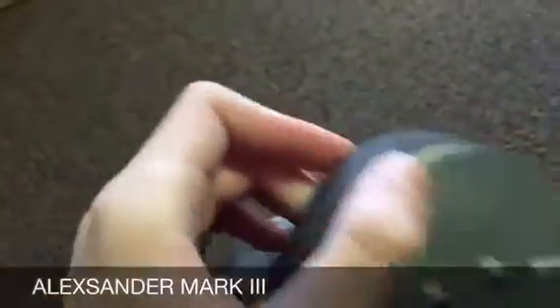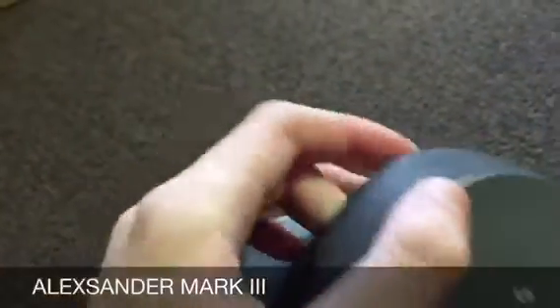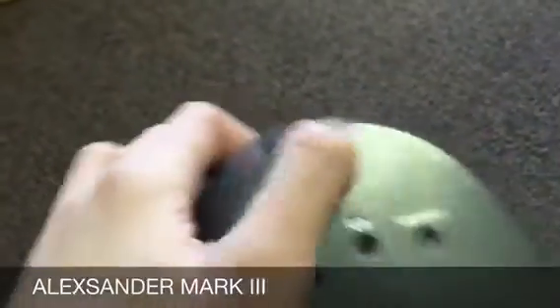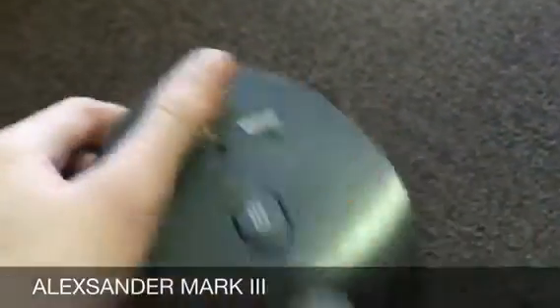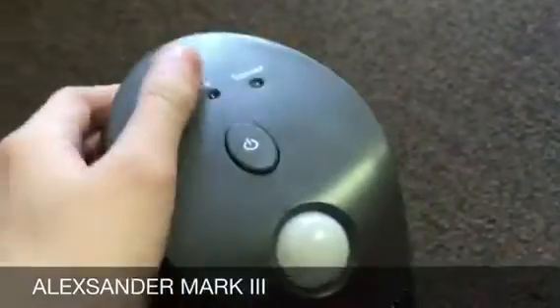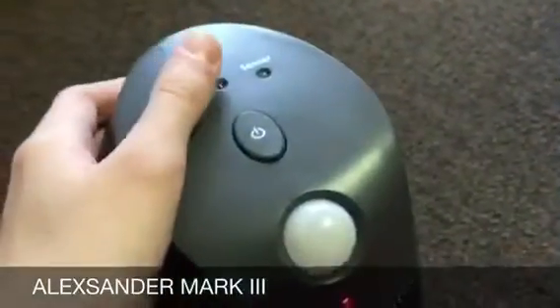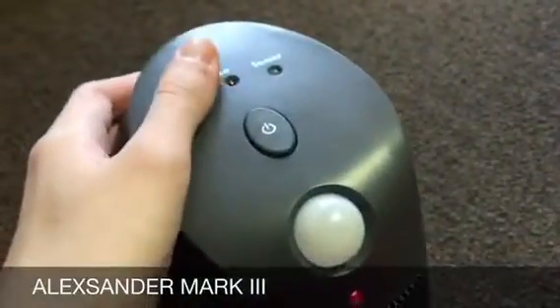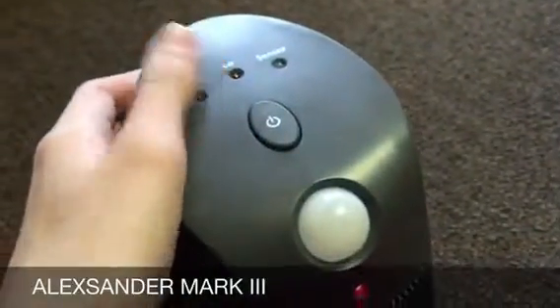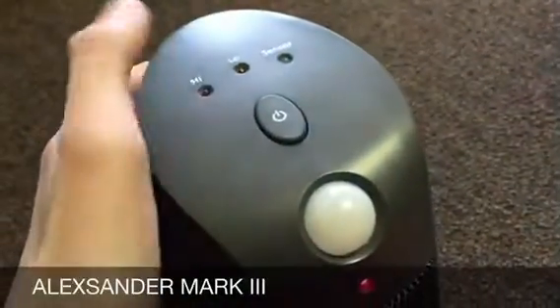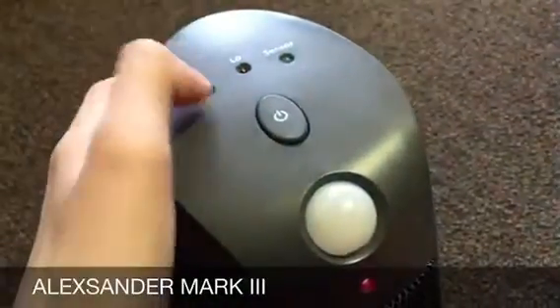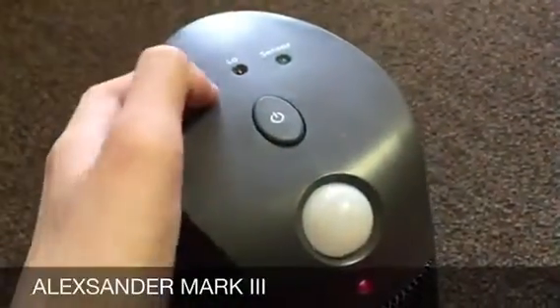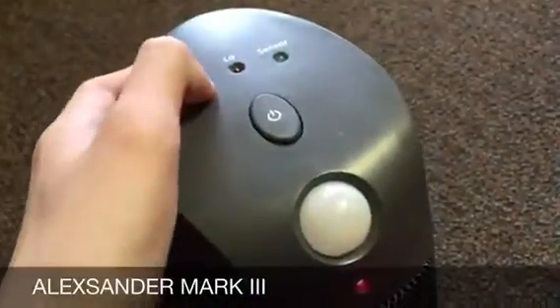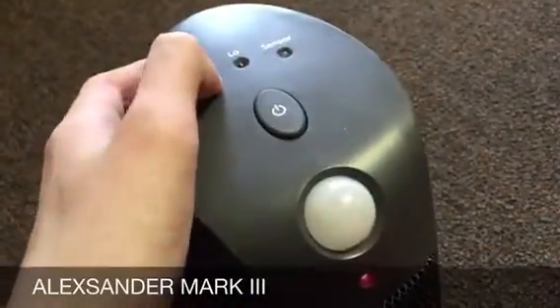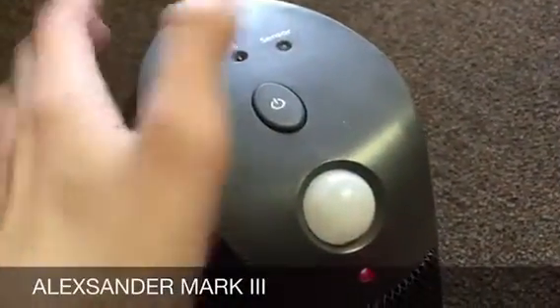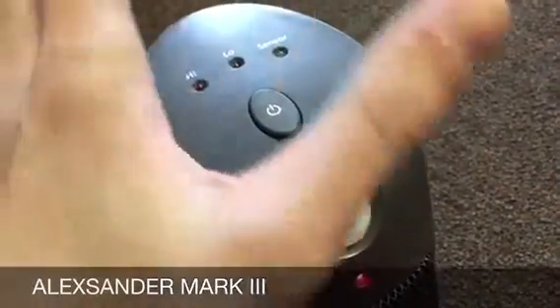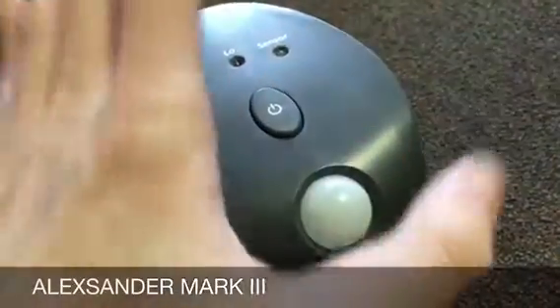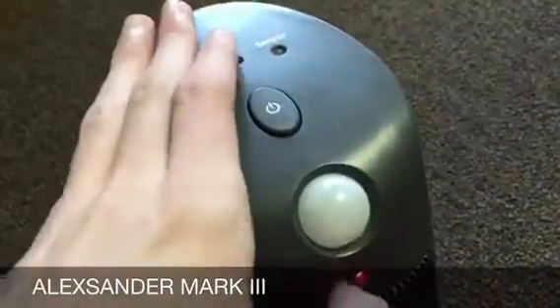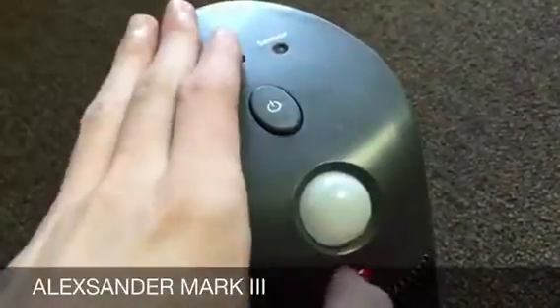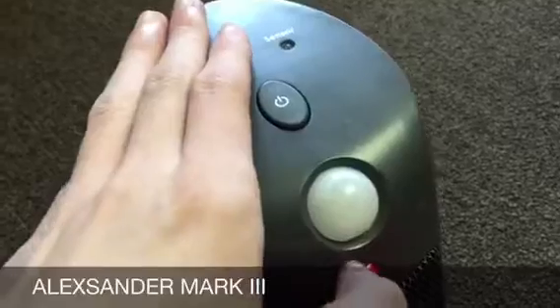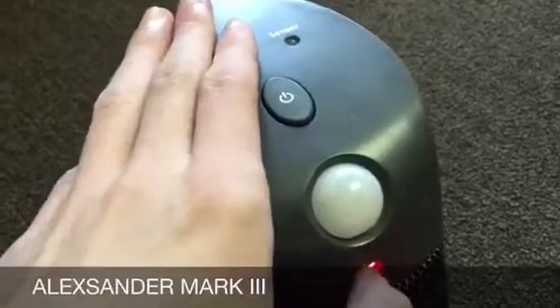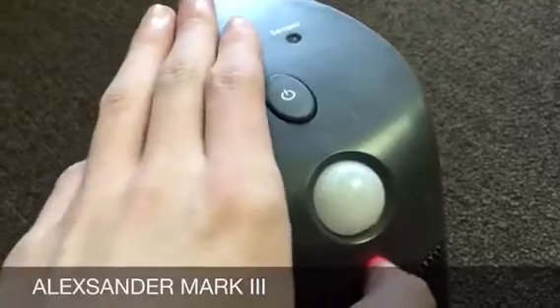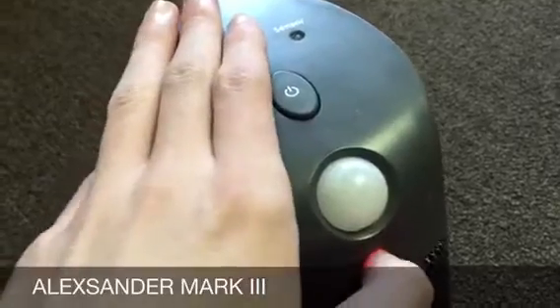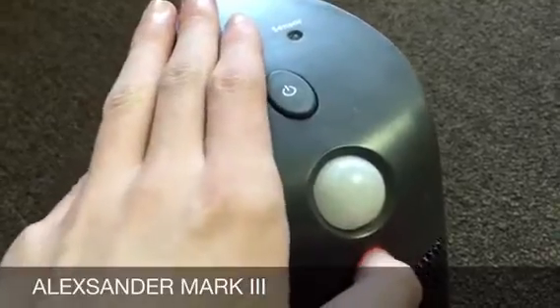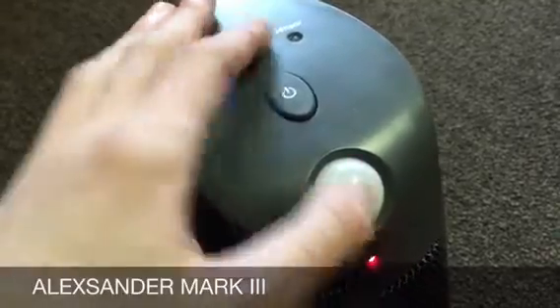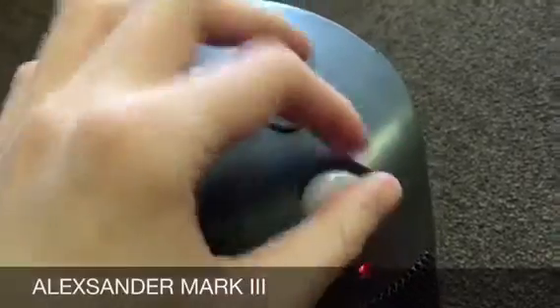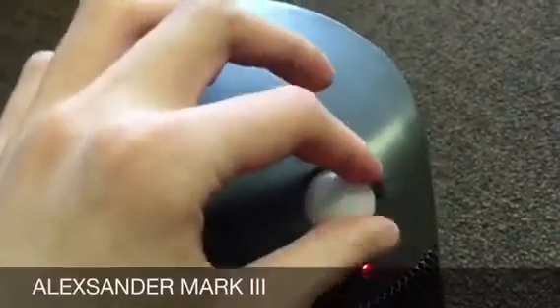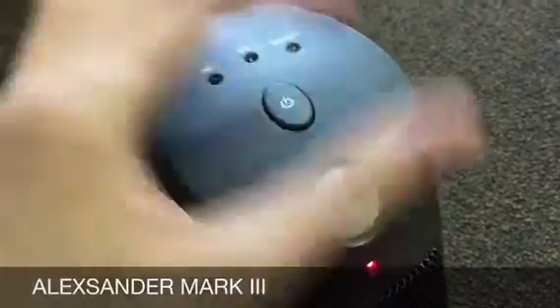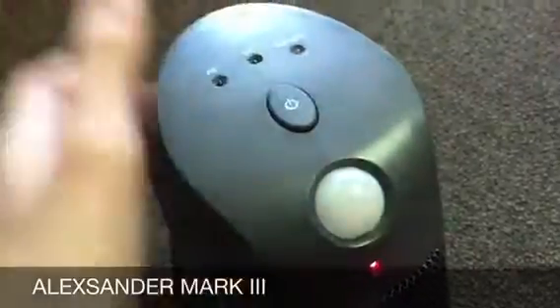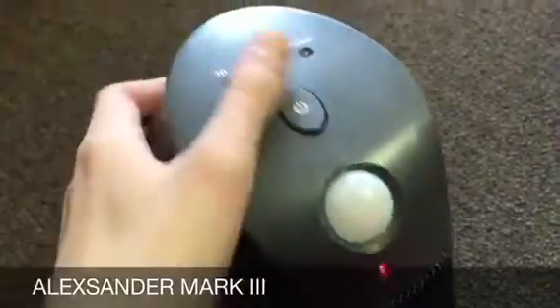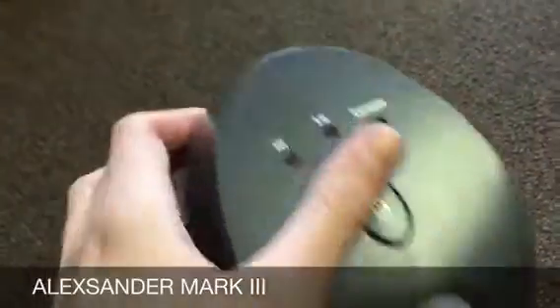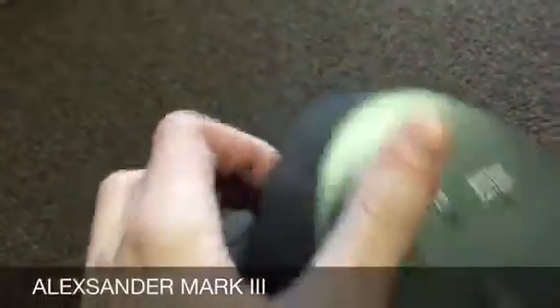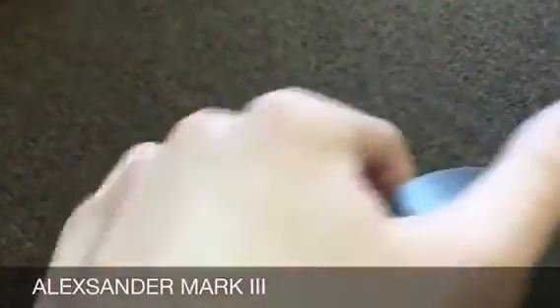Apparently, what it's supposed to do is after two hours, it shuts off. I don't know how that works, but I guess it senses no motion.